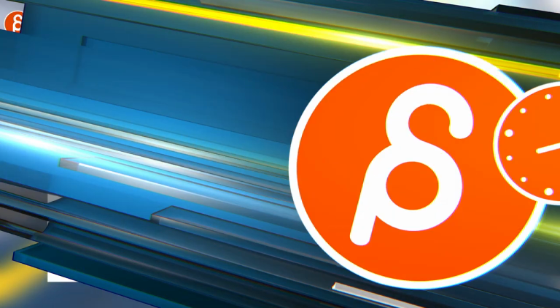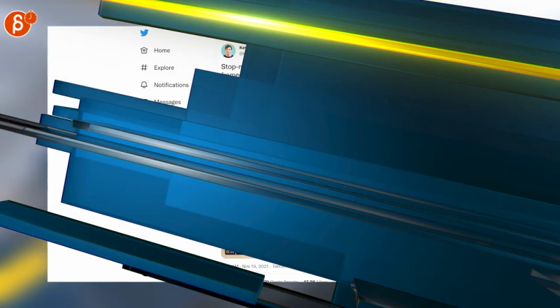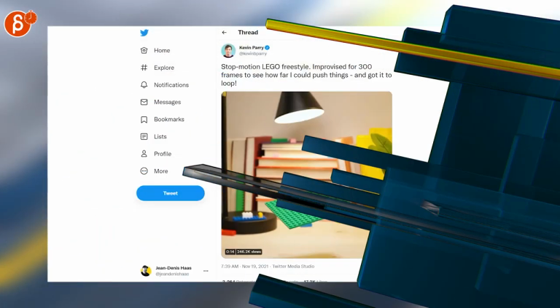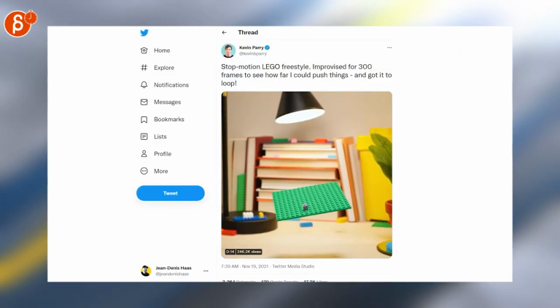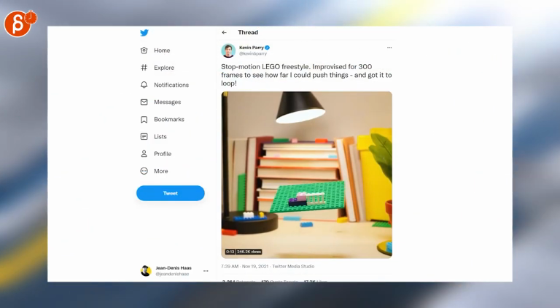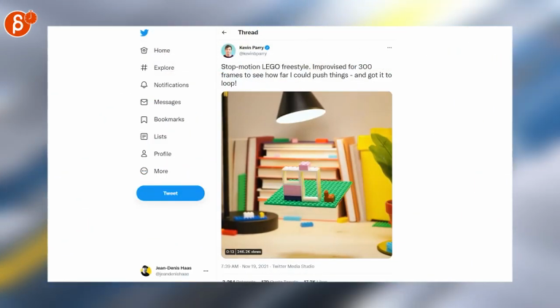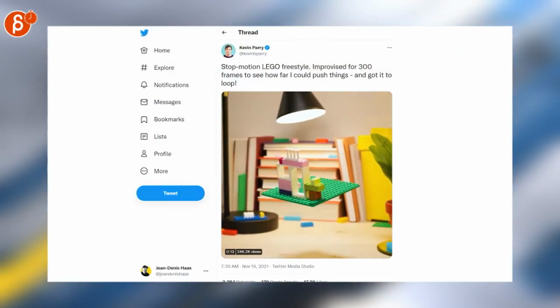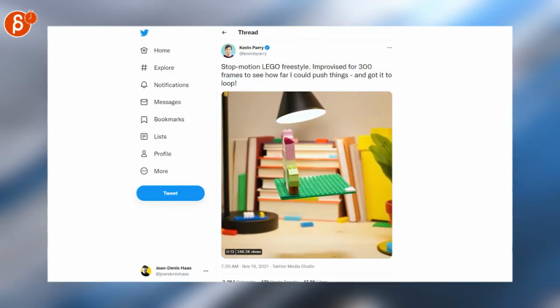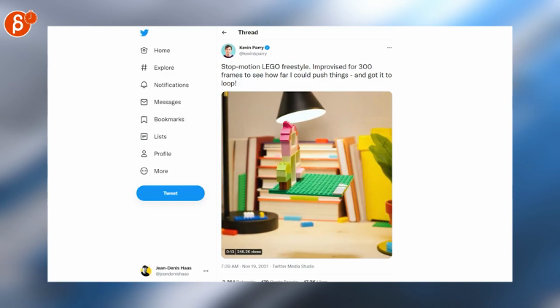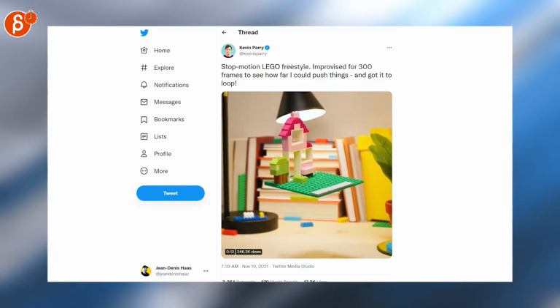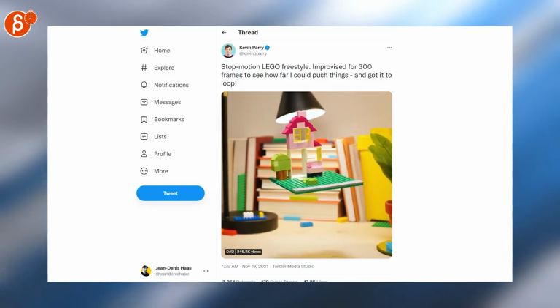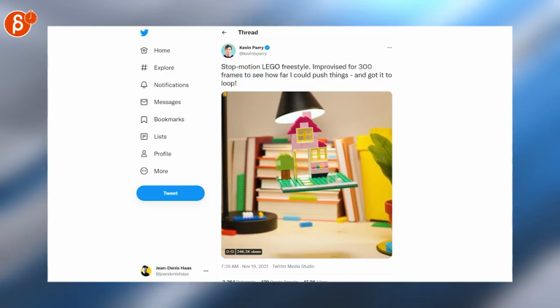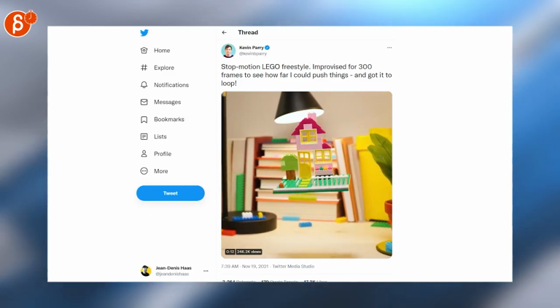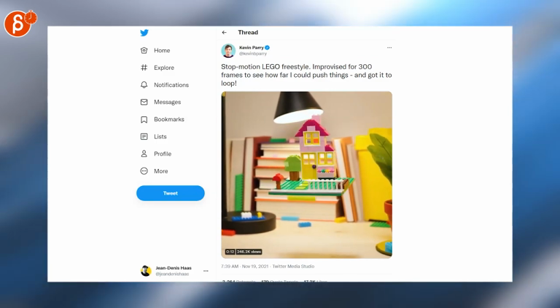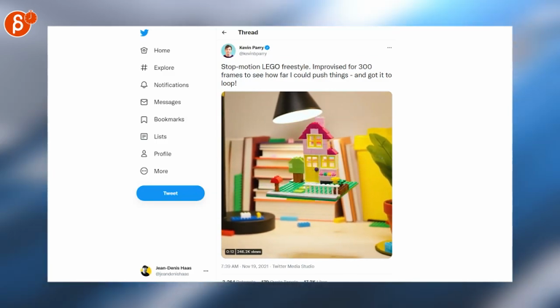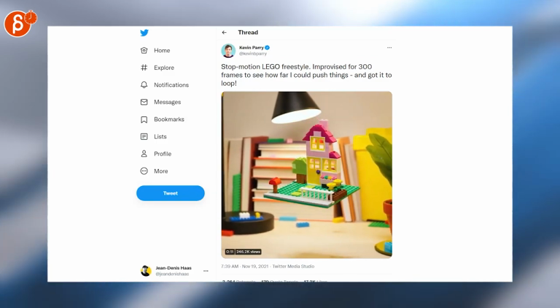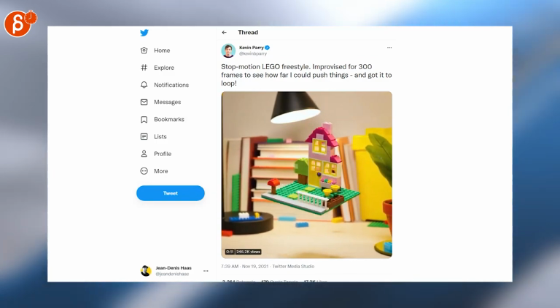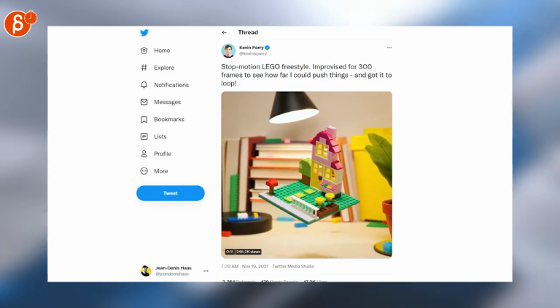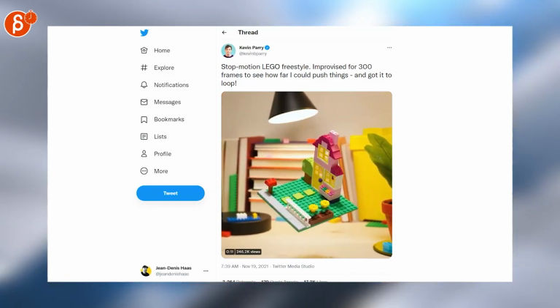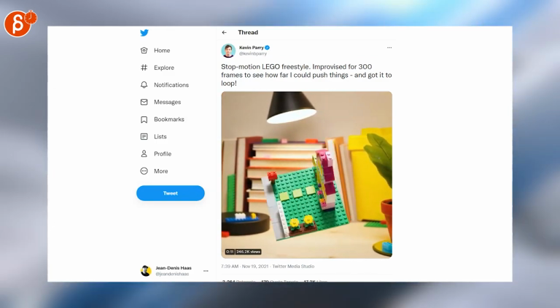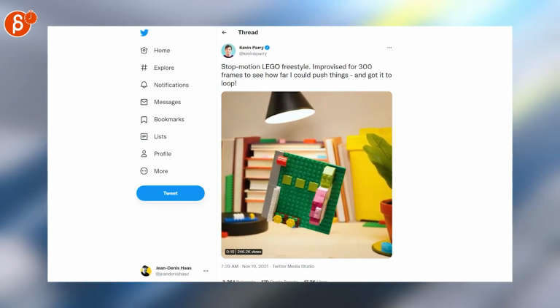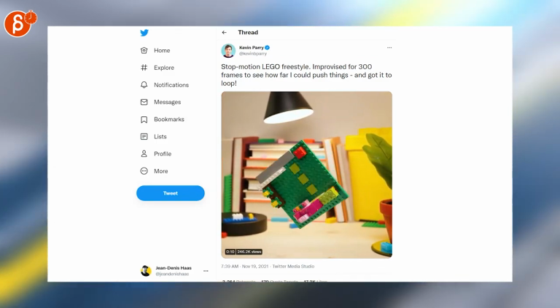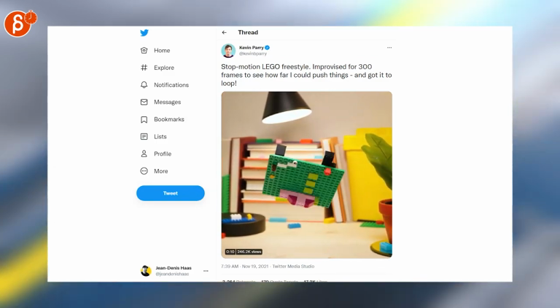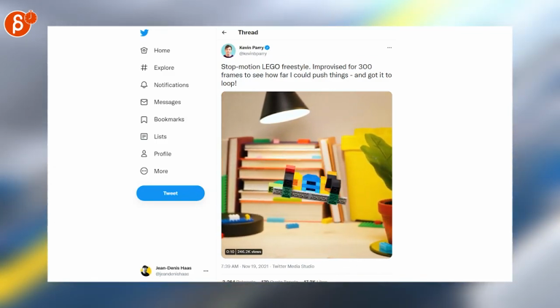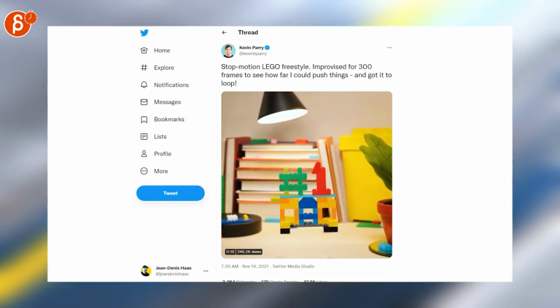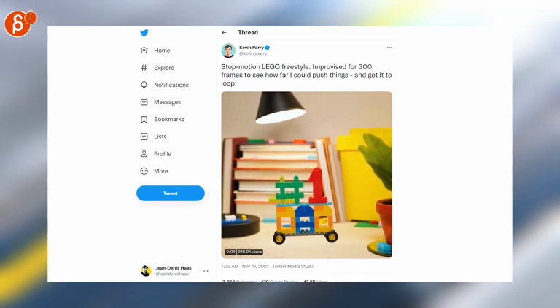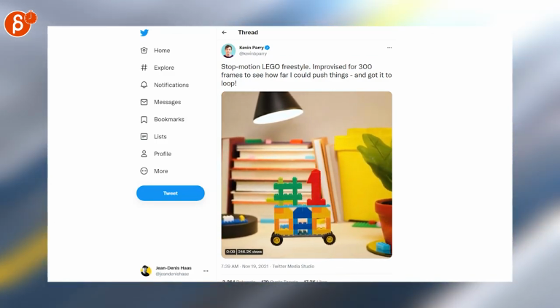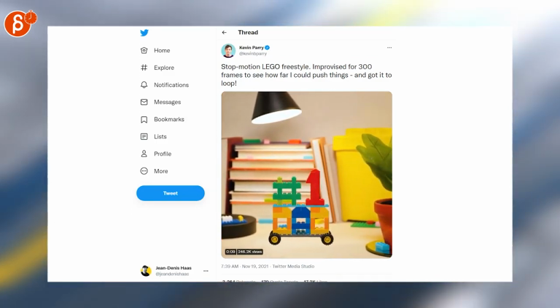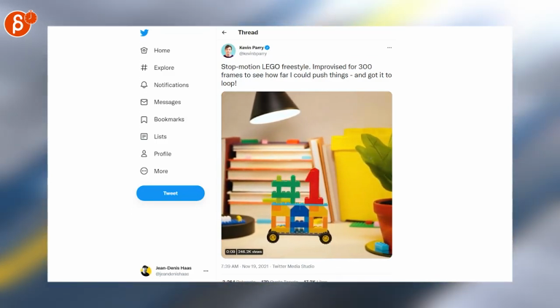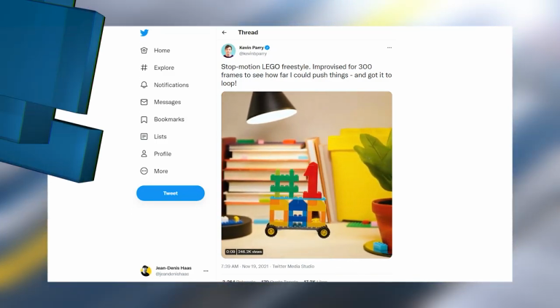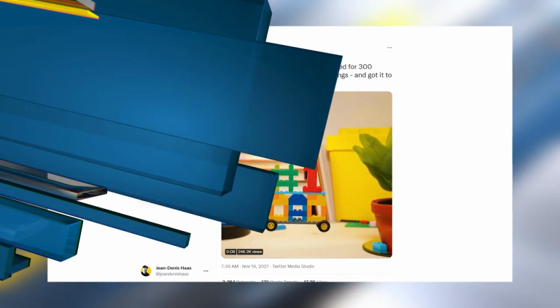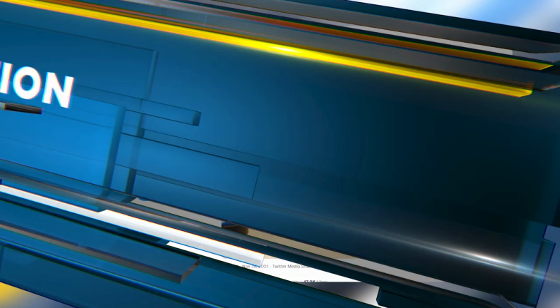Kevin Perry always does amazing sub-motion pieces. This is a LEGO freestyle improvised for 300 frames.